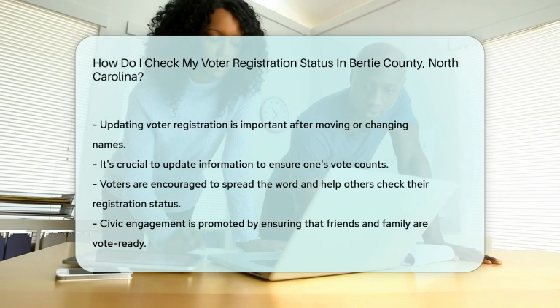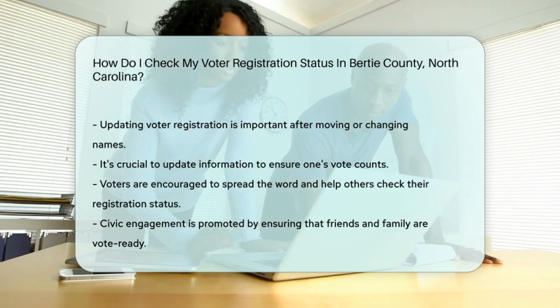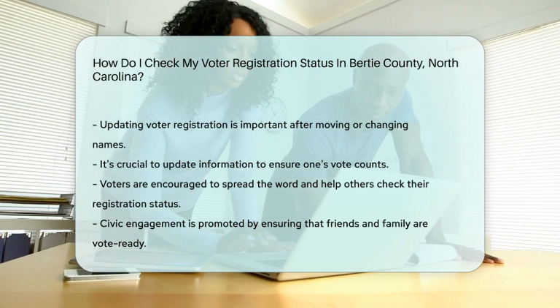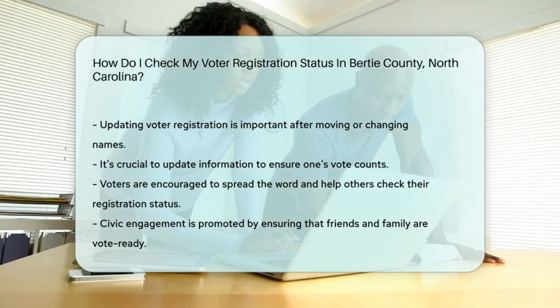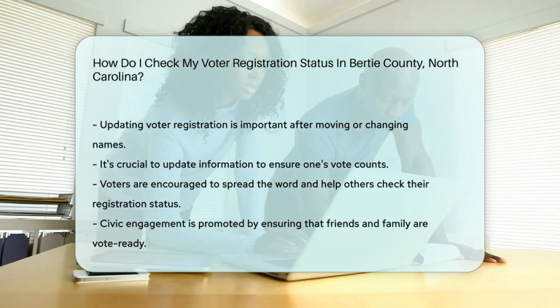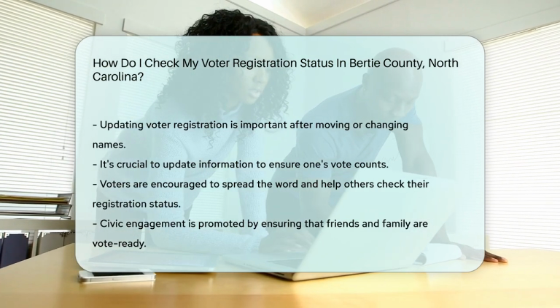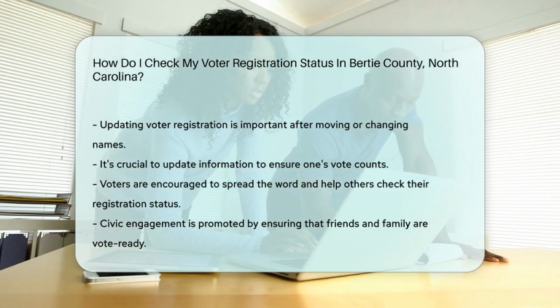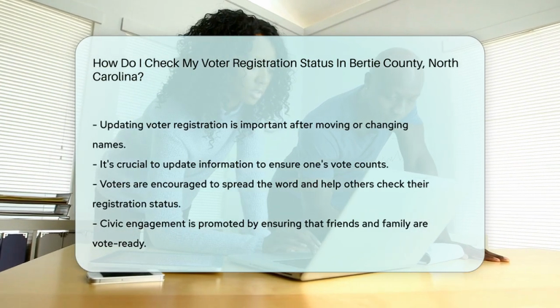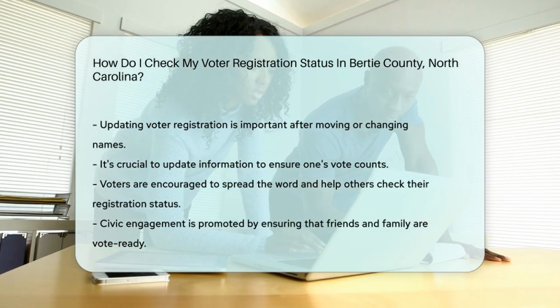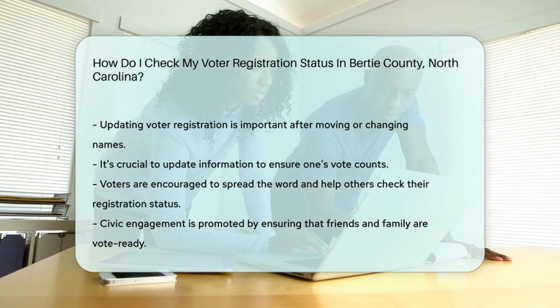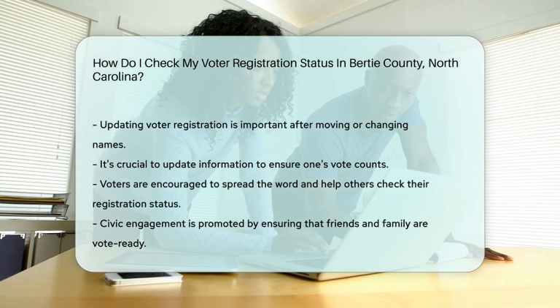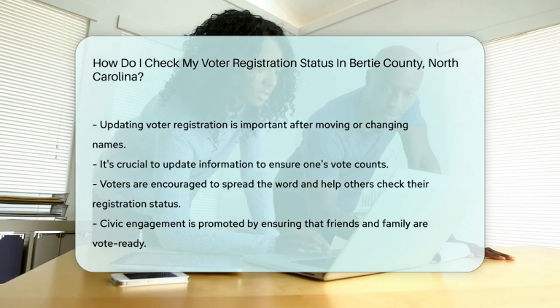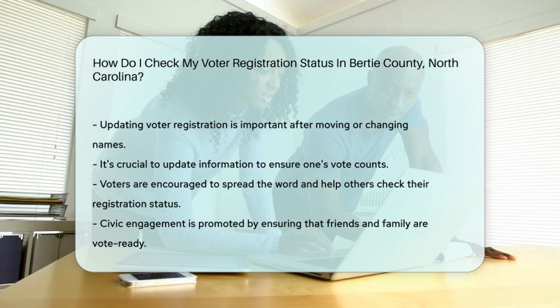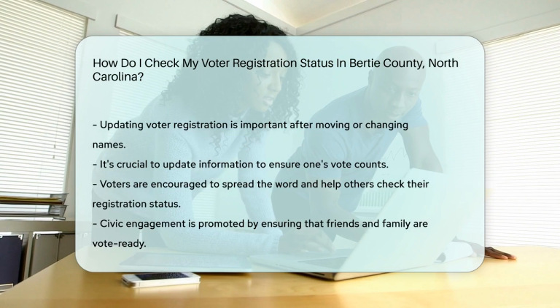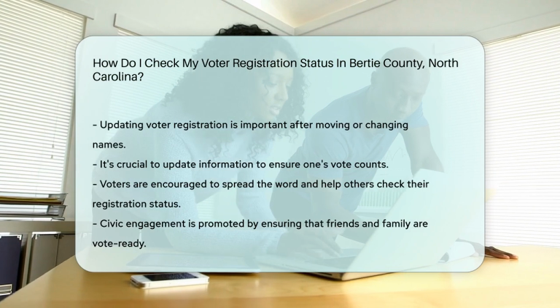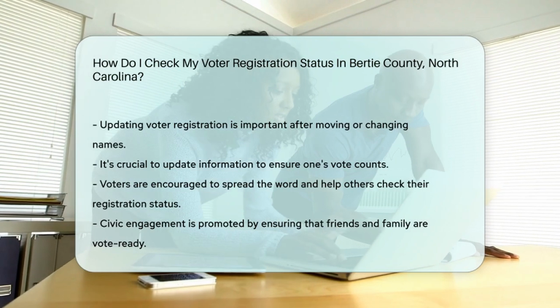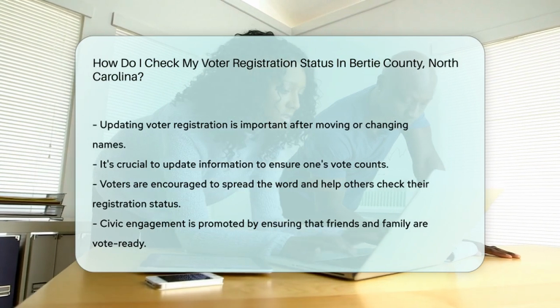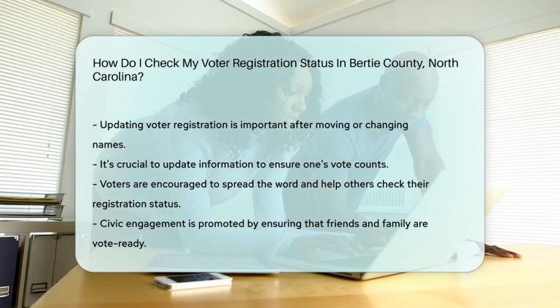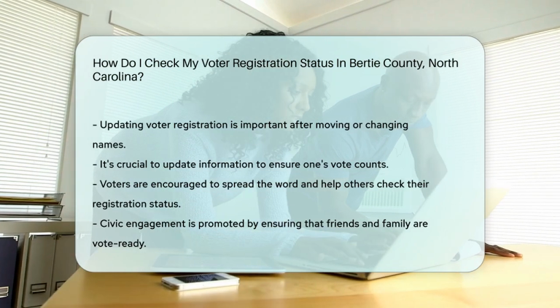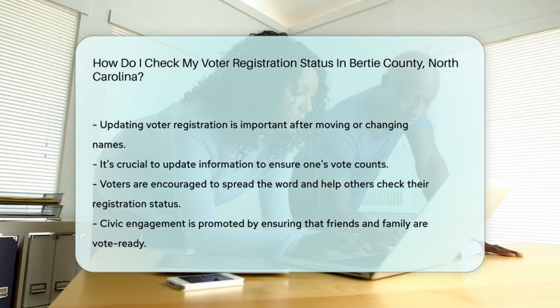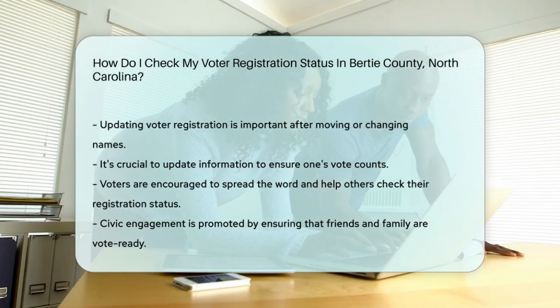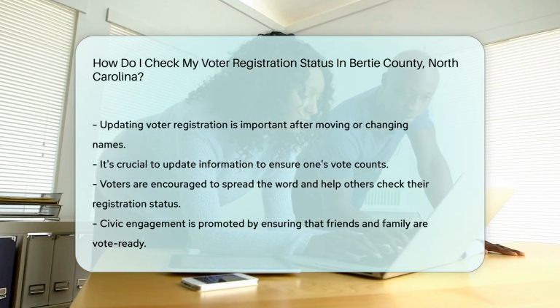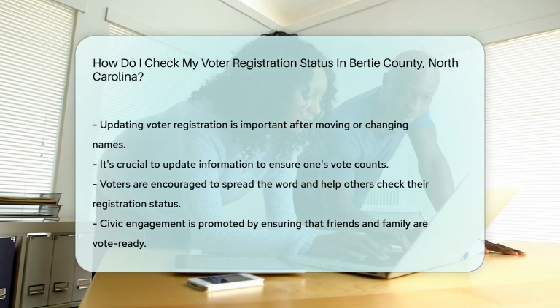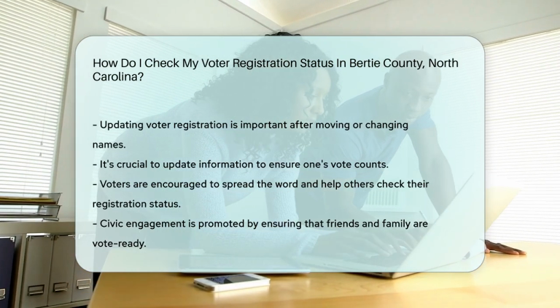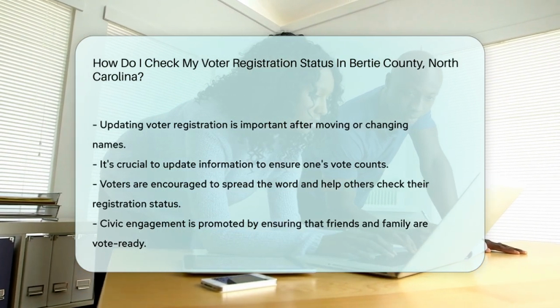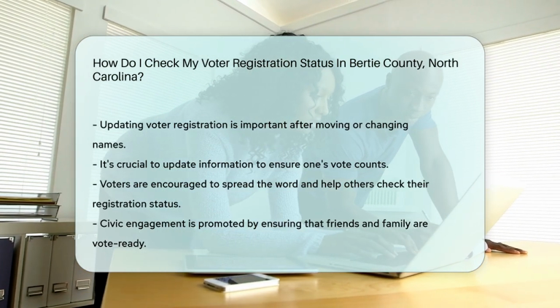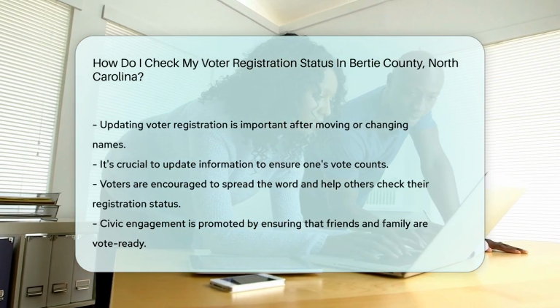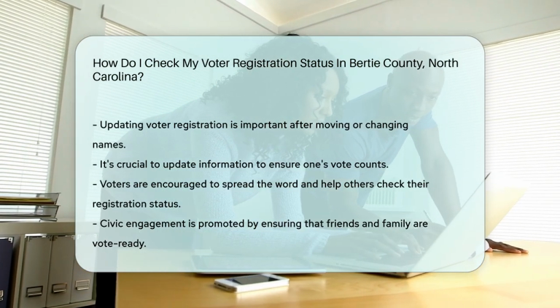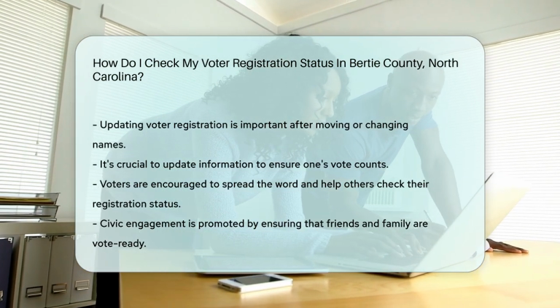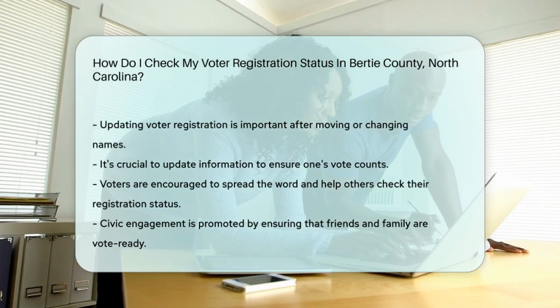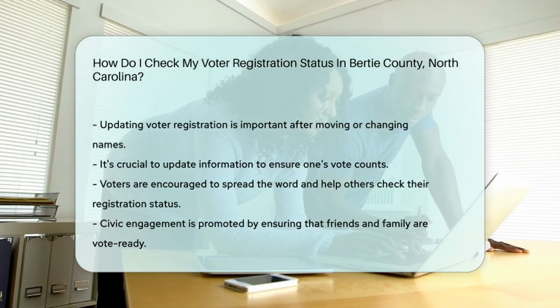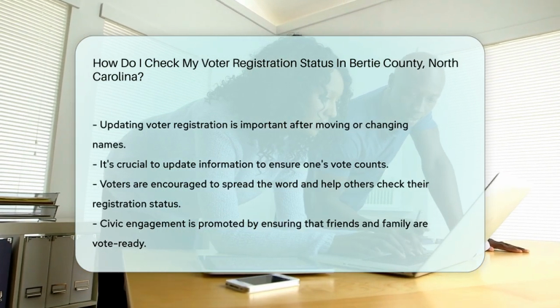And hey, why not encourage friends and family to check their status, too? Spread the word, and let's get everyone vote ready.